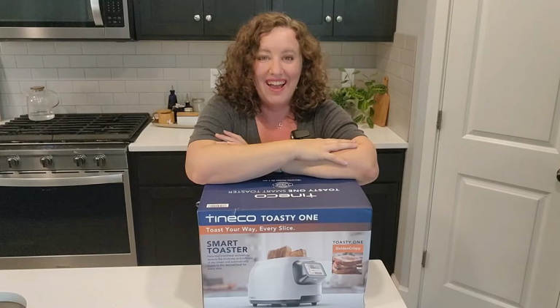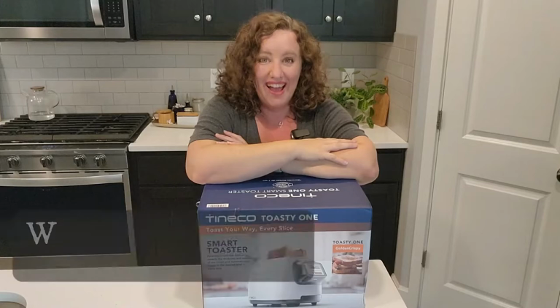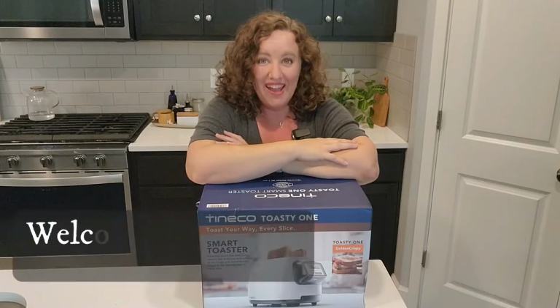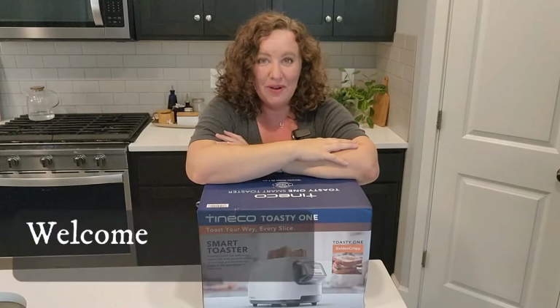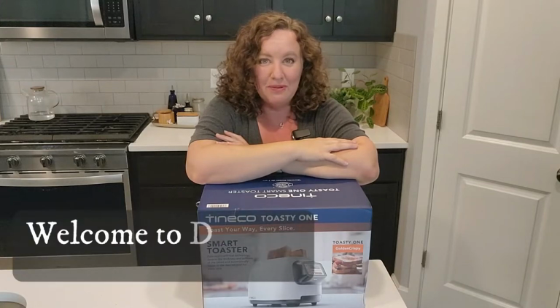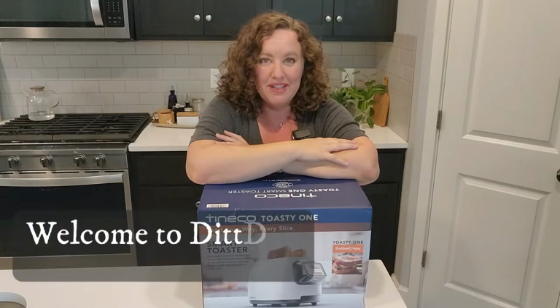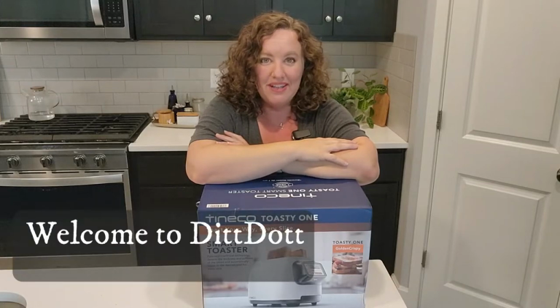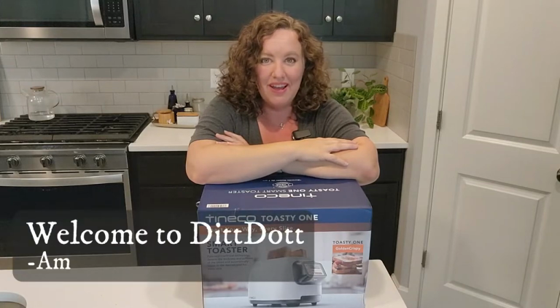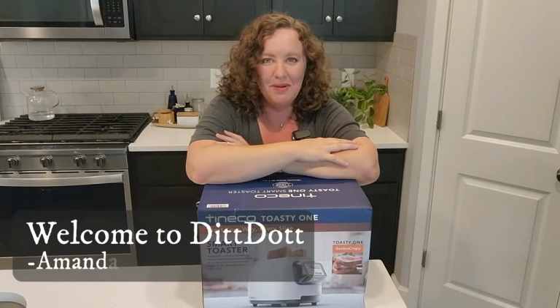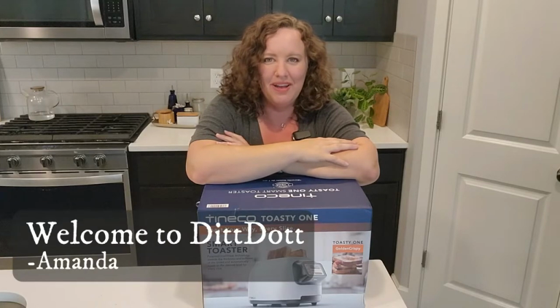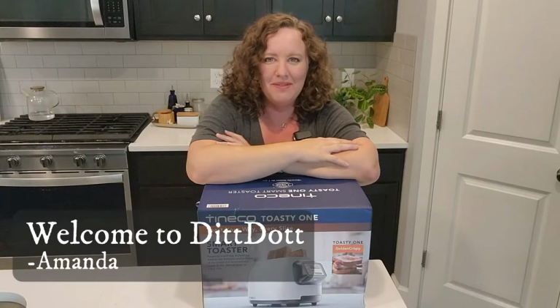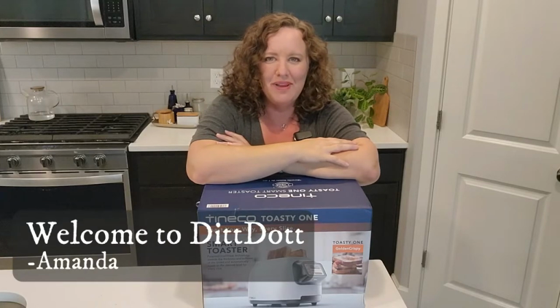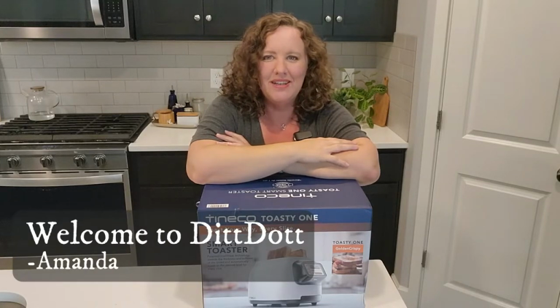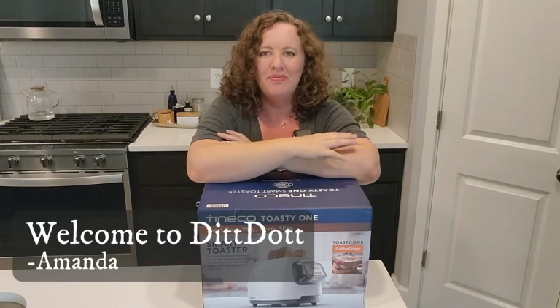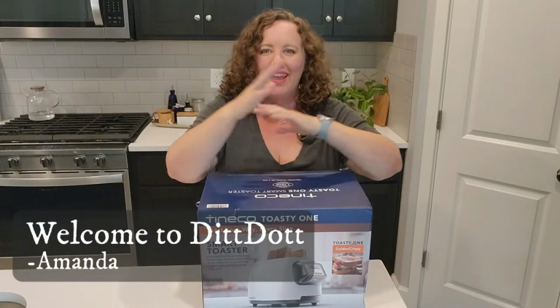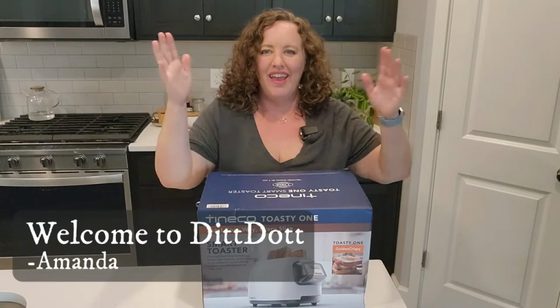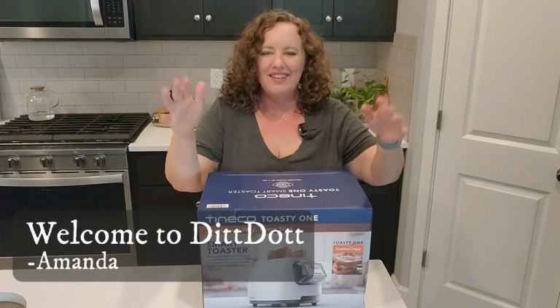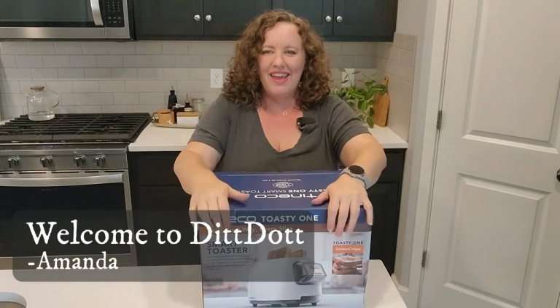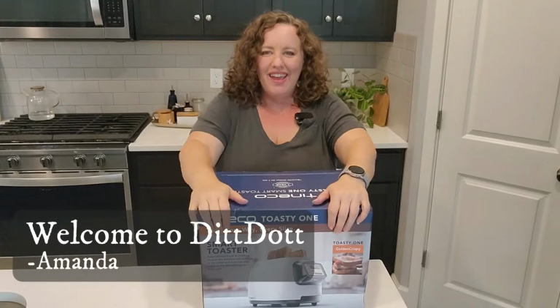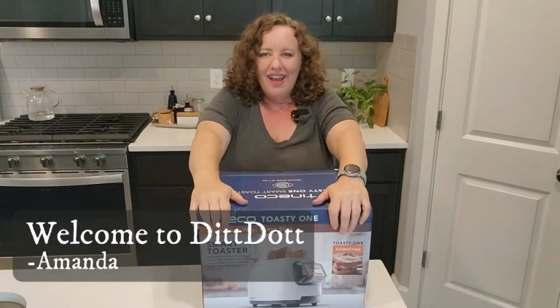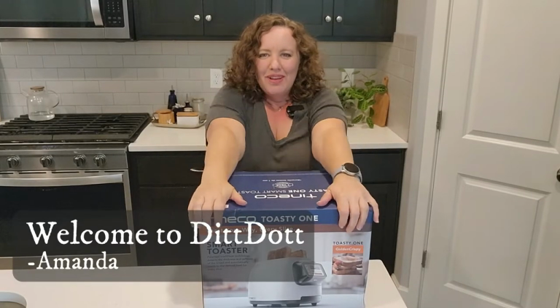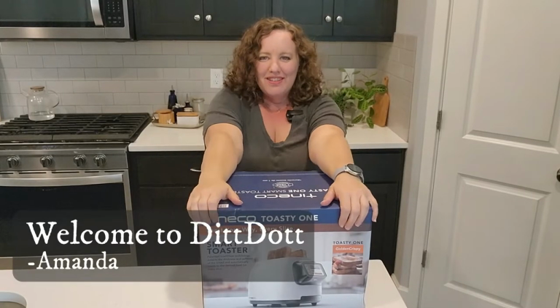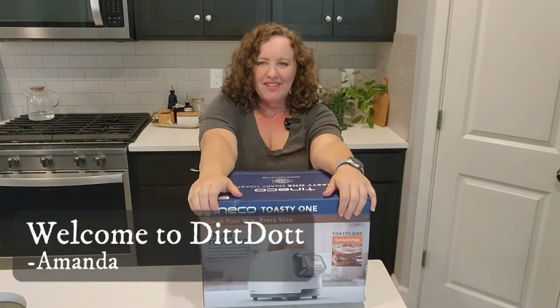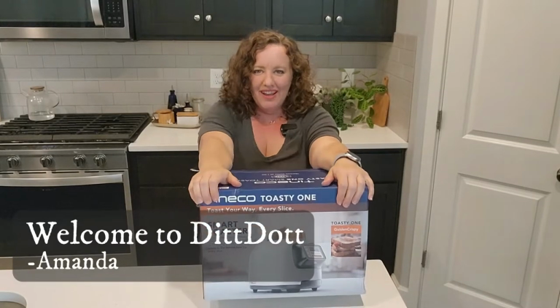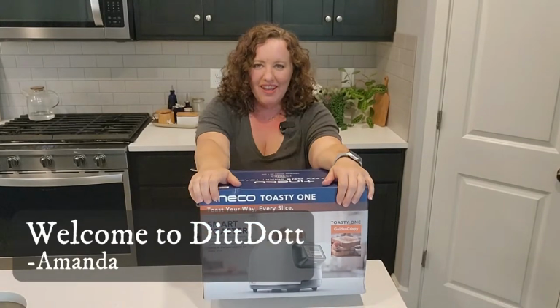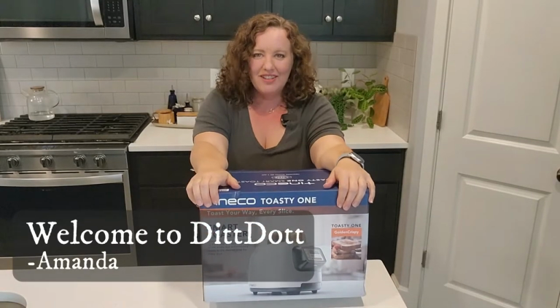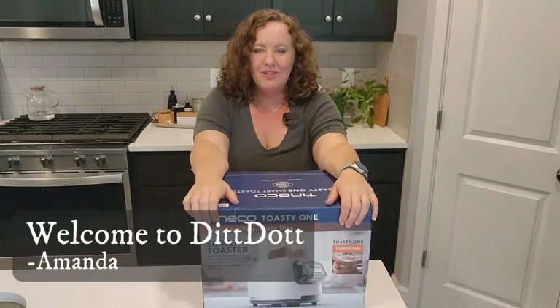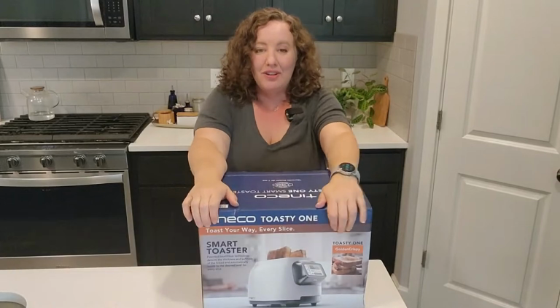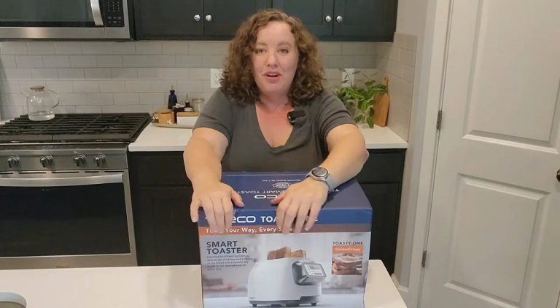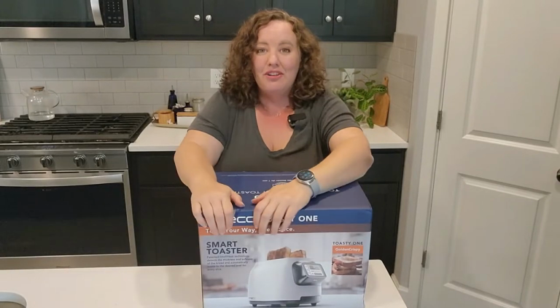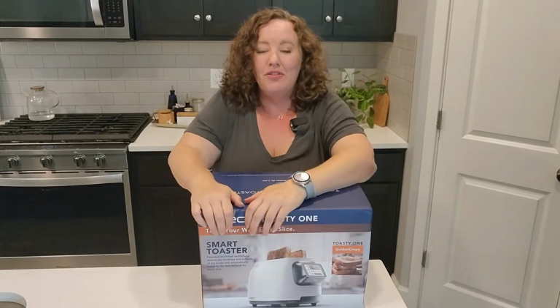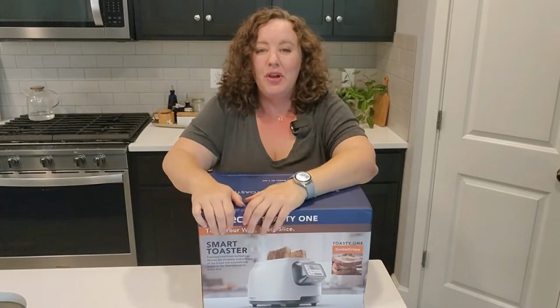Hi, welcome to DitDot. My name is Amanda and today I'm excited to do another product review.